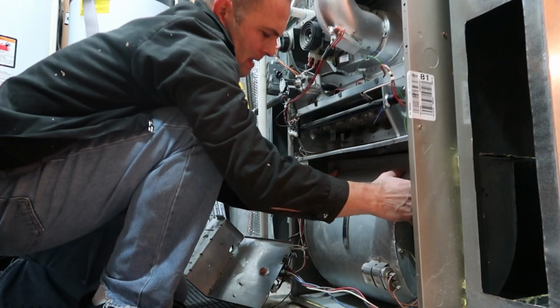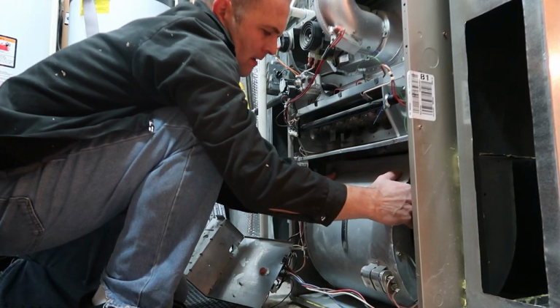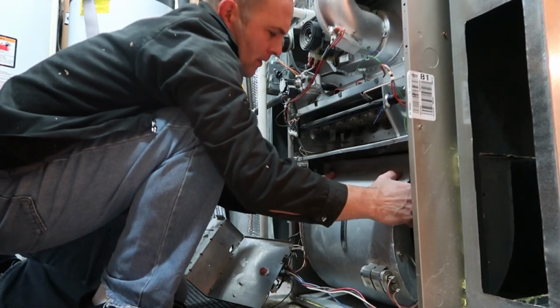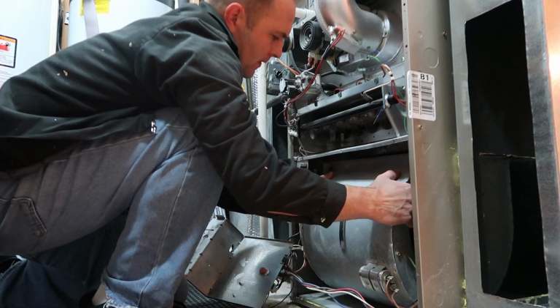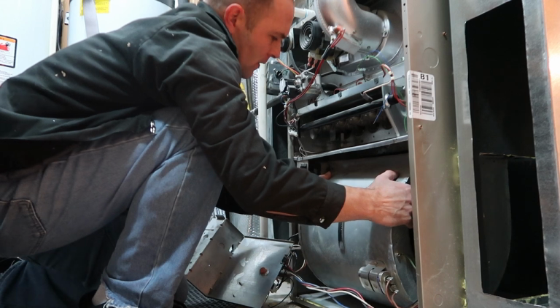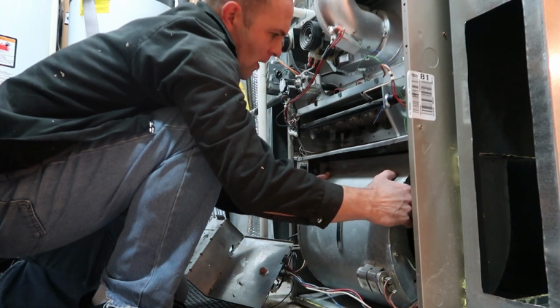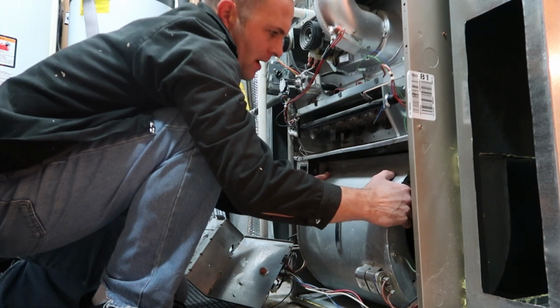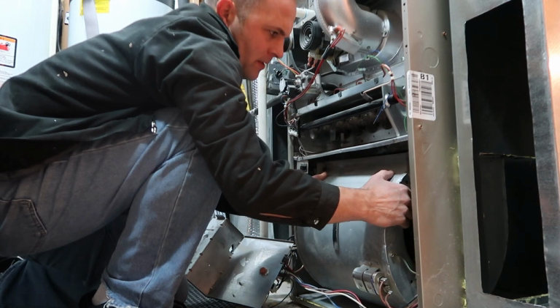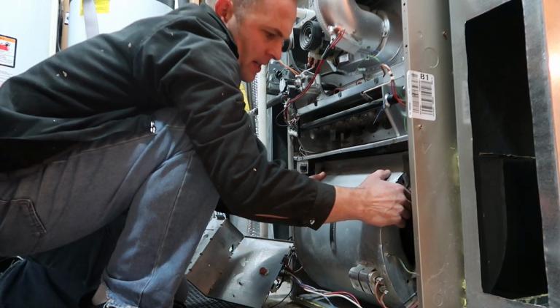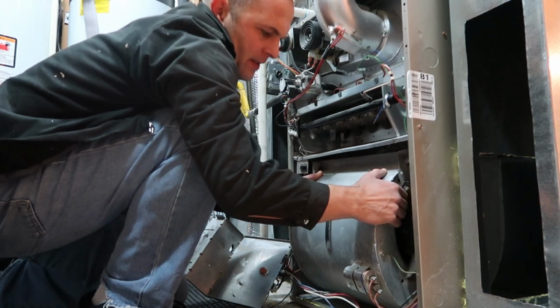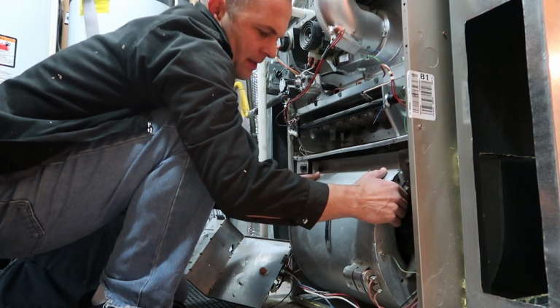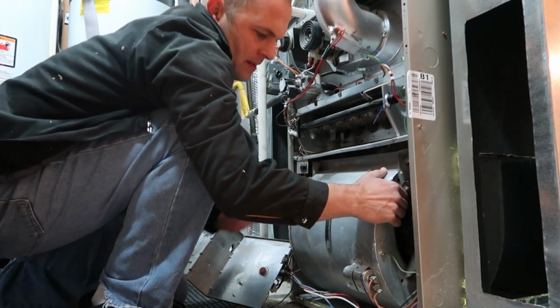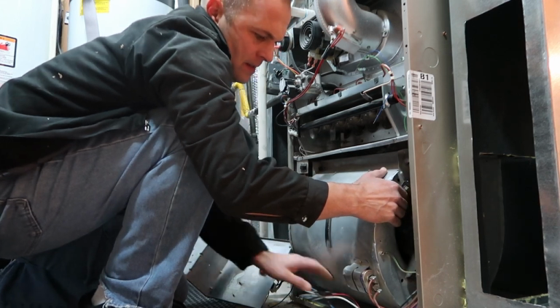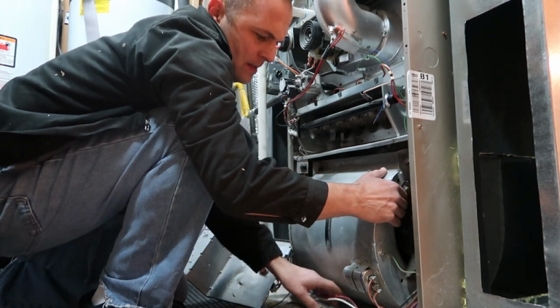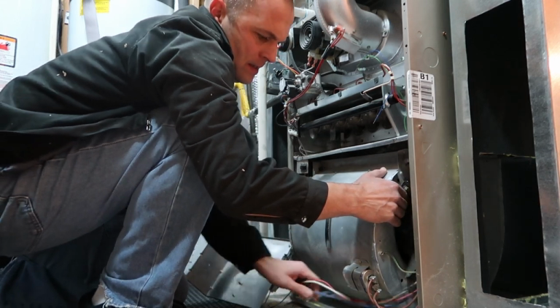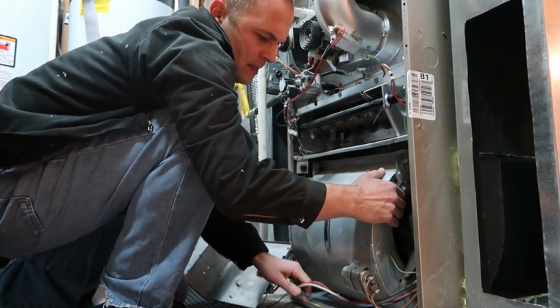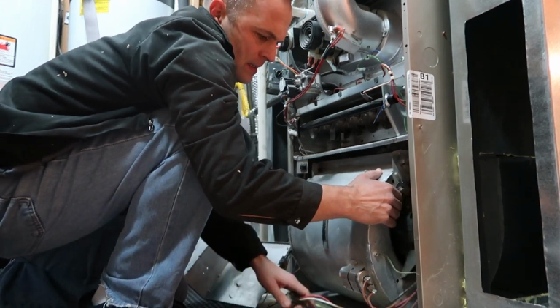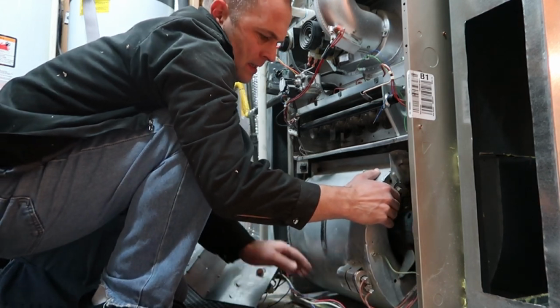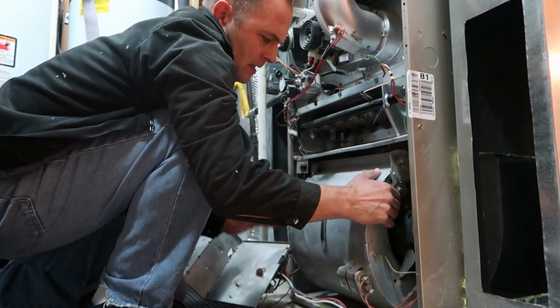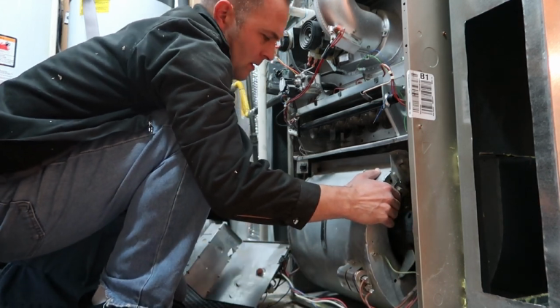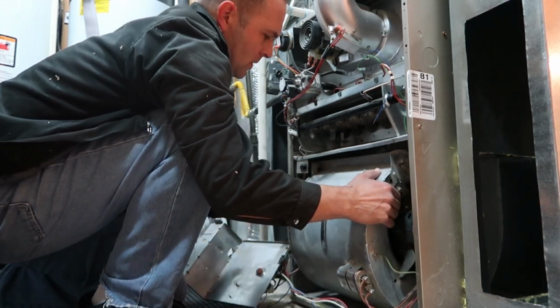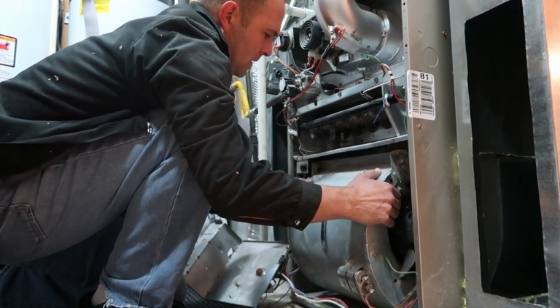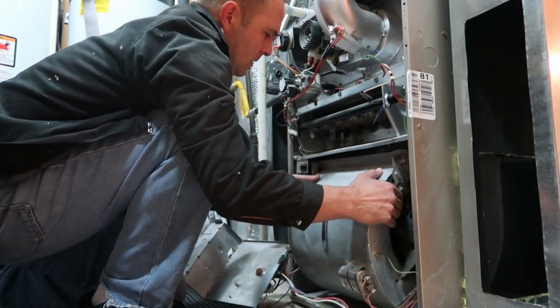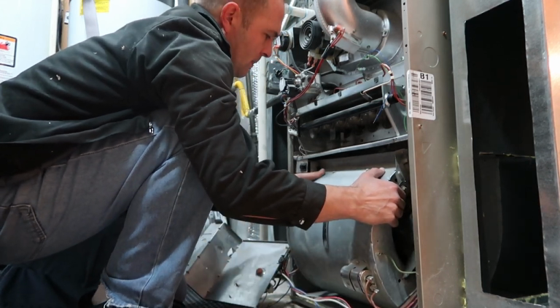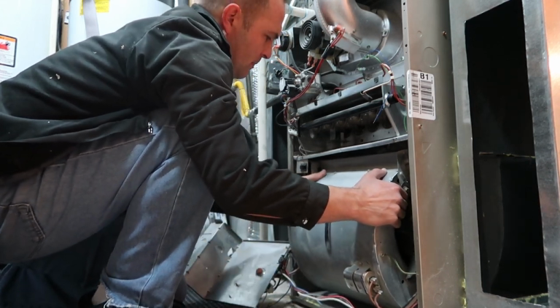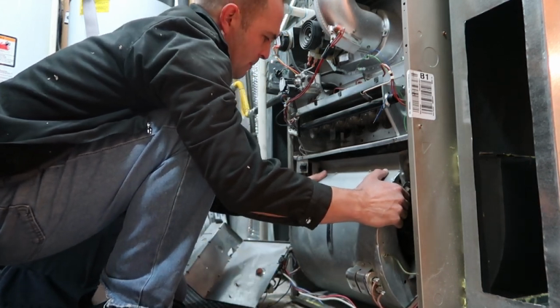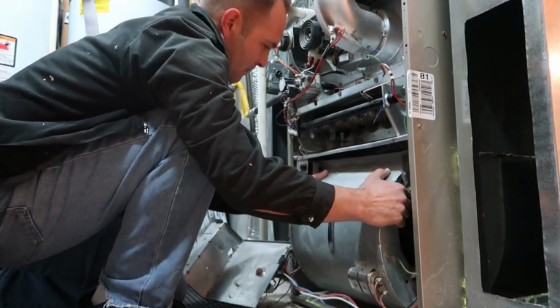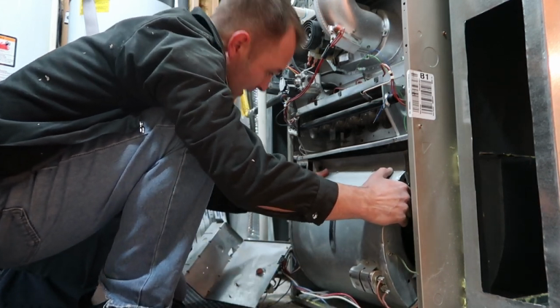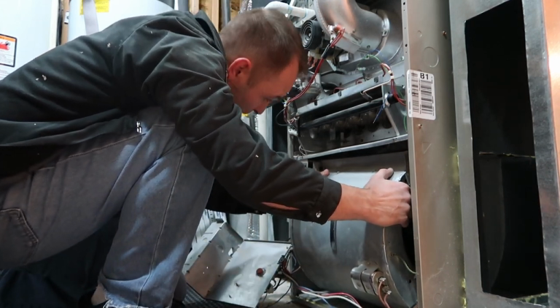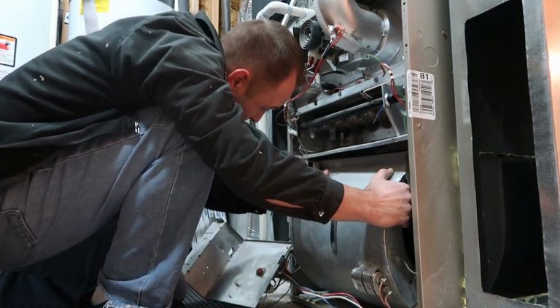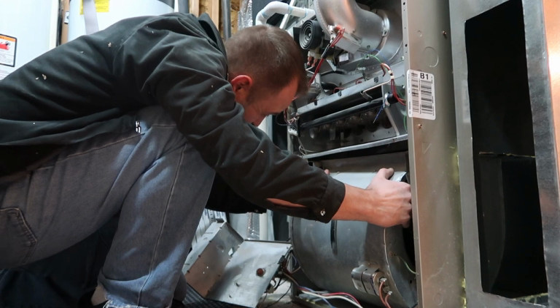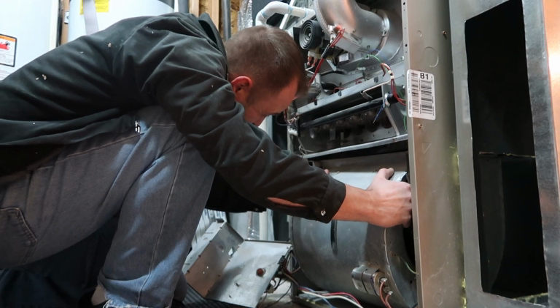Be careful of all the wires and everything — you don't want to pinch them on anything.